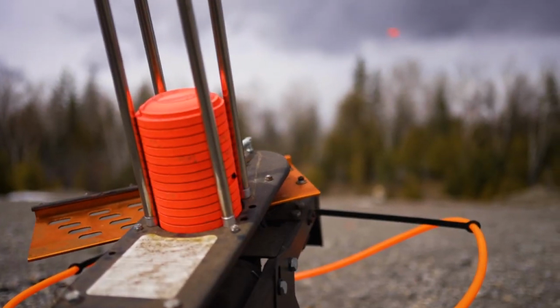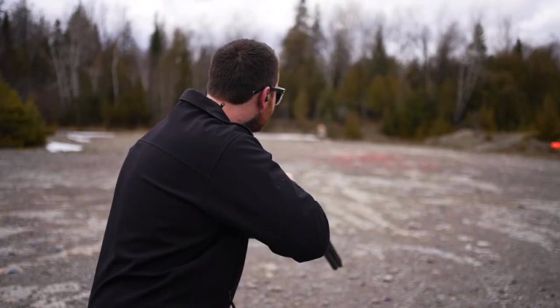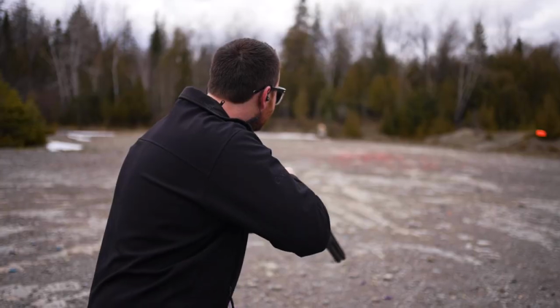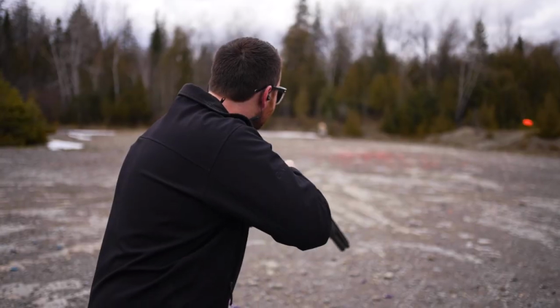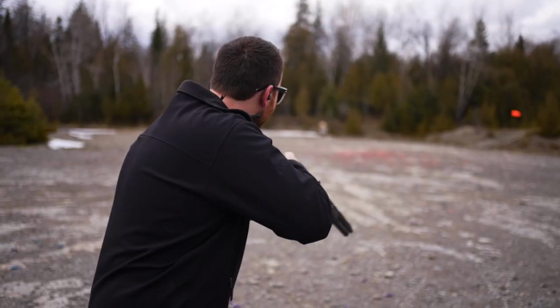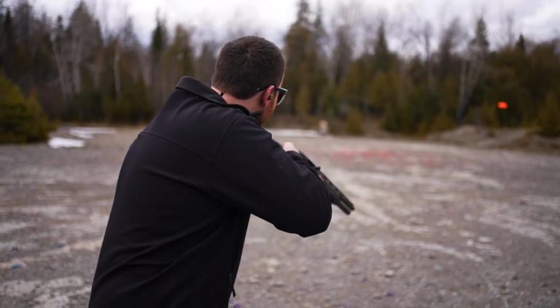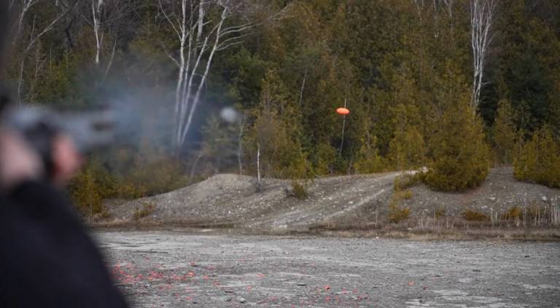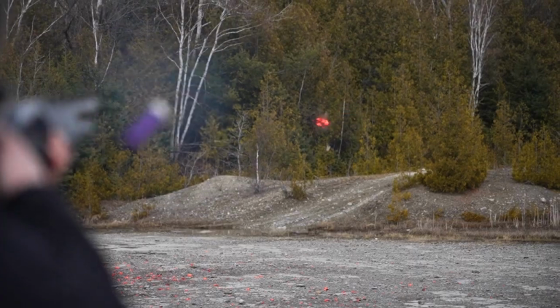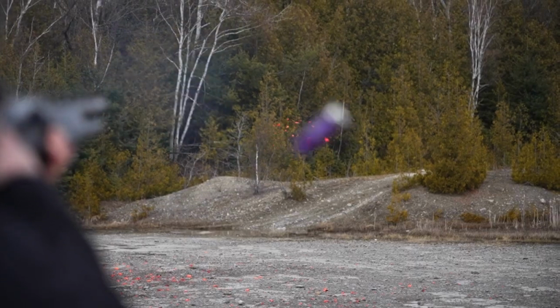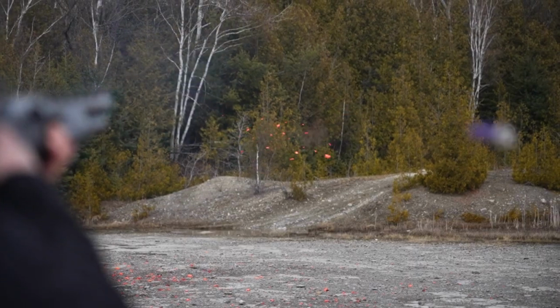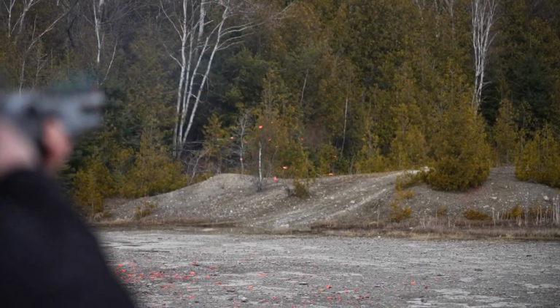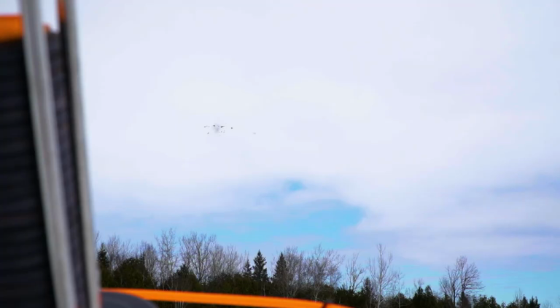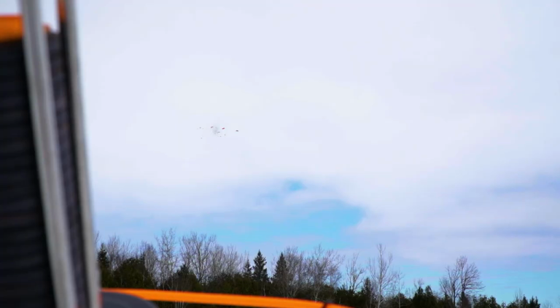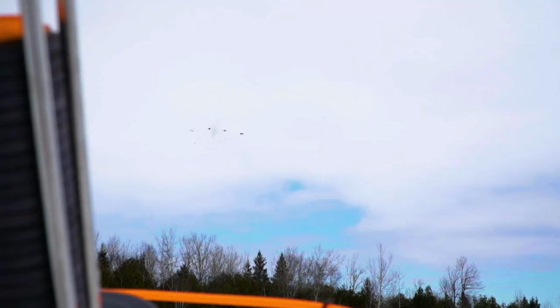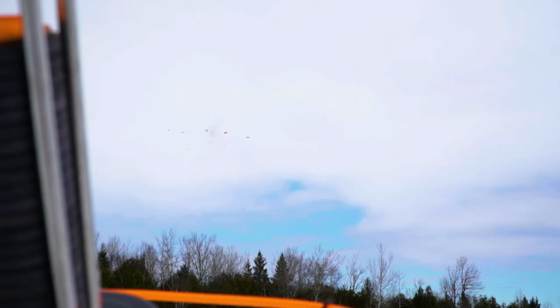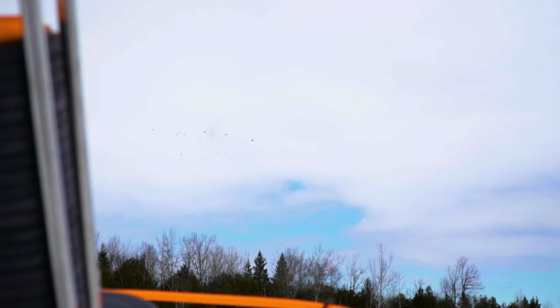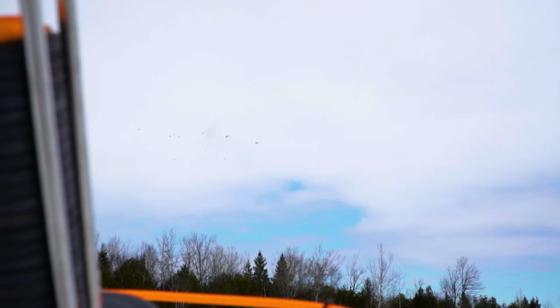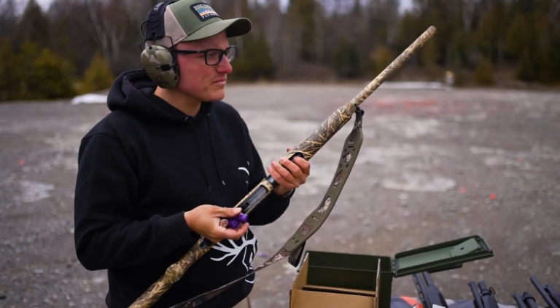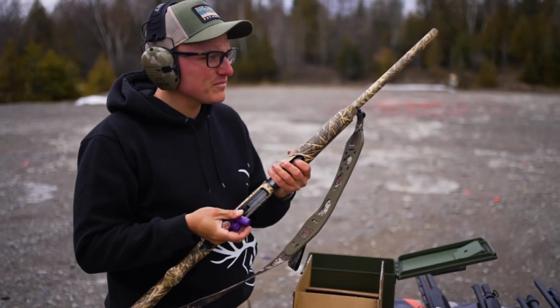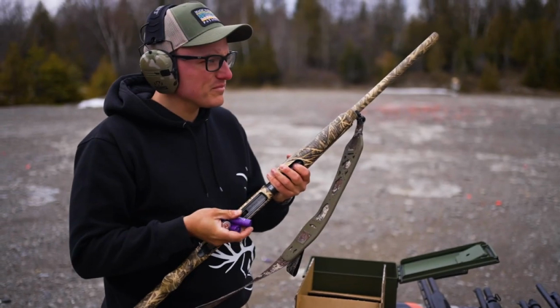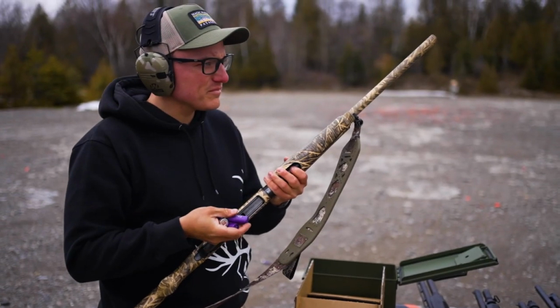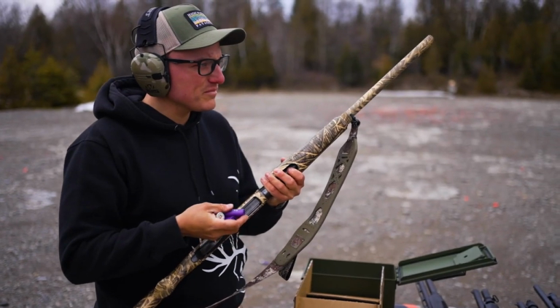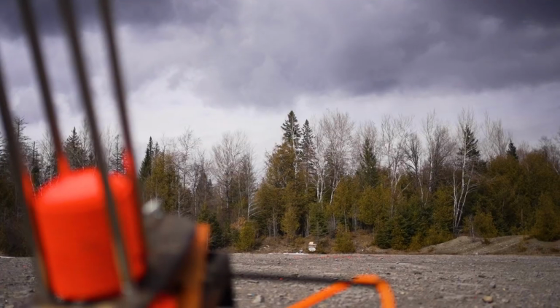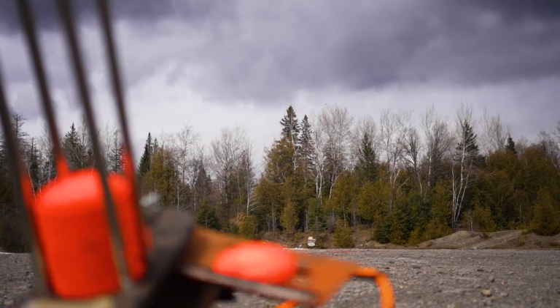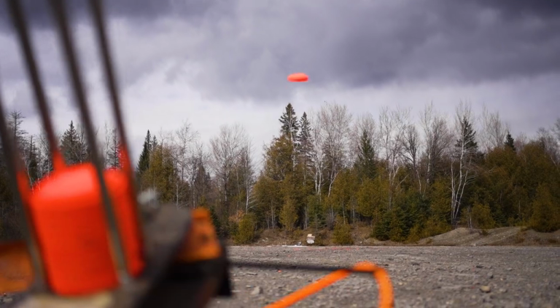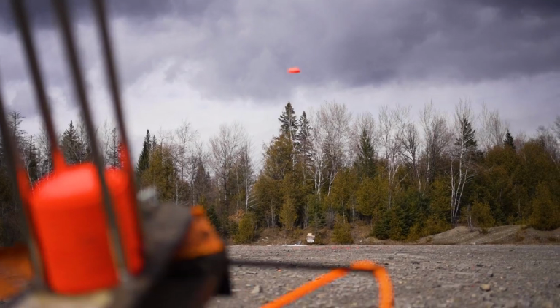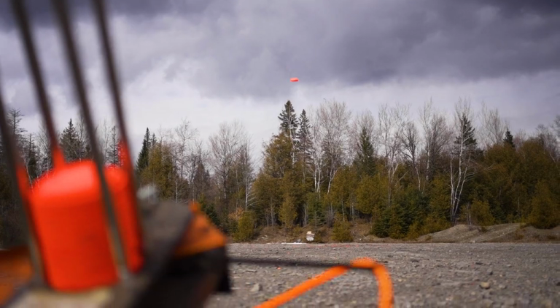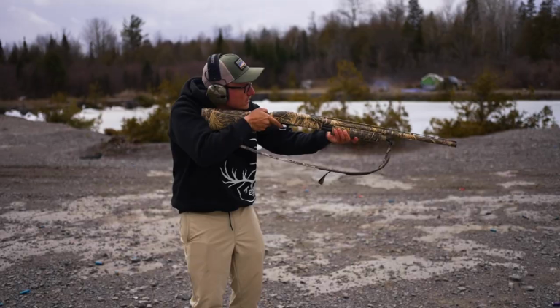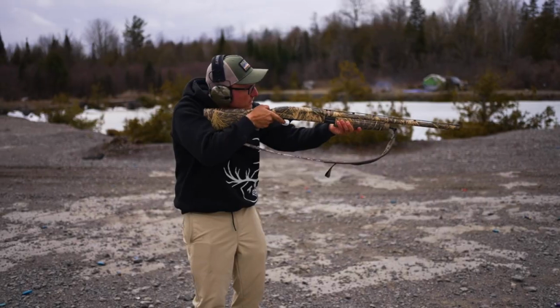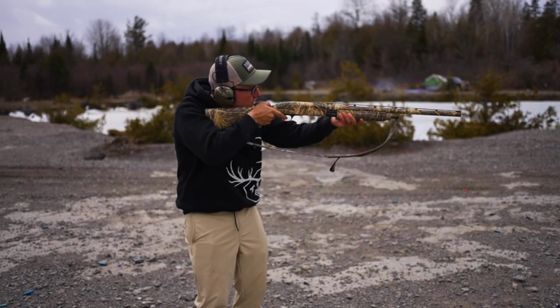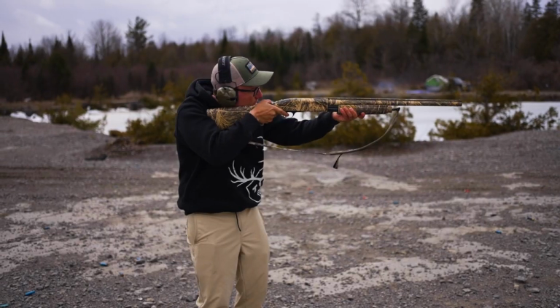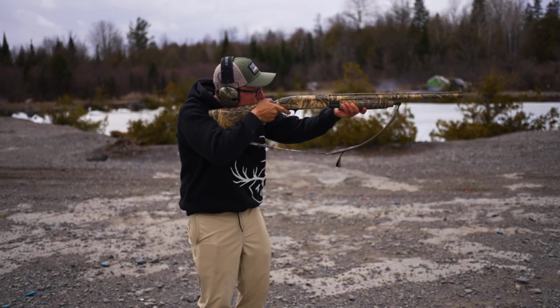We're at a range day, so we're getting all the guns lined up. We're gonna feel like a freakin' cheap spot.